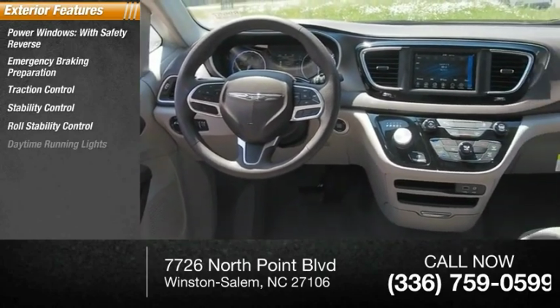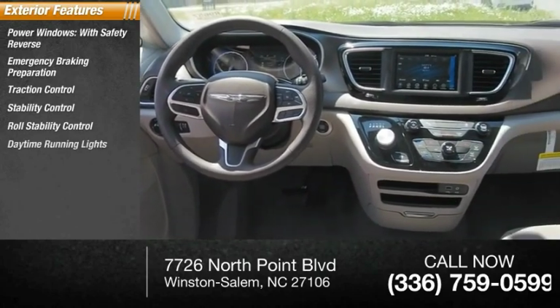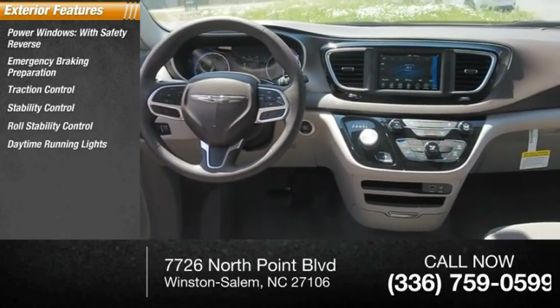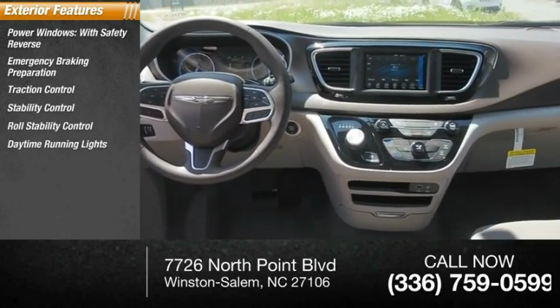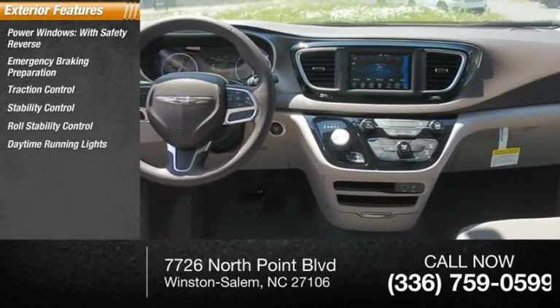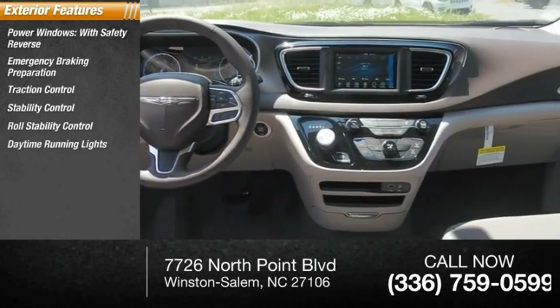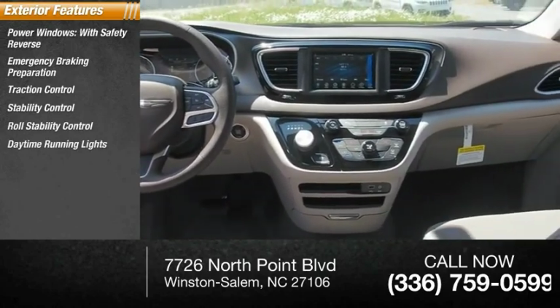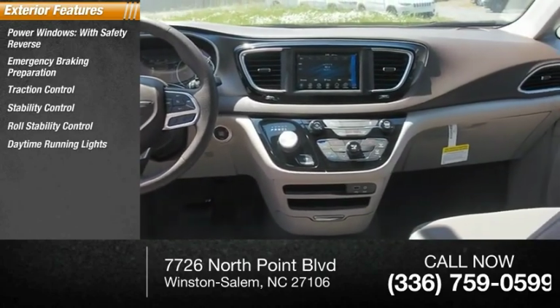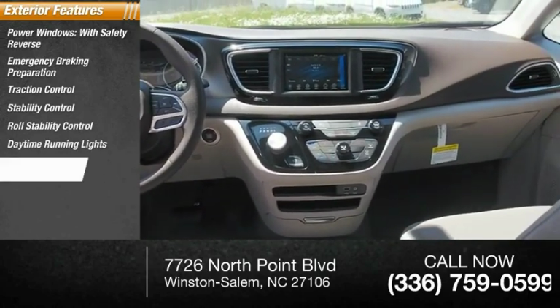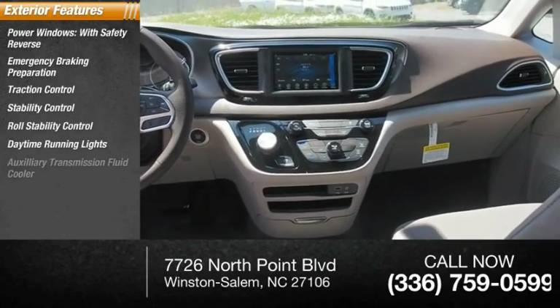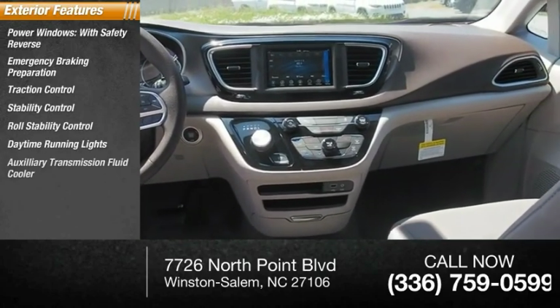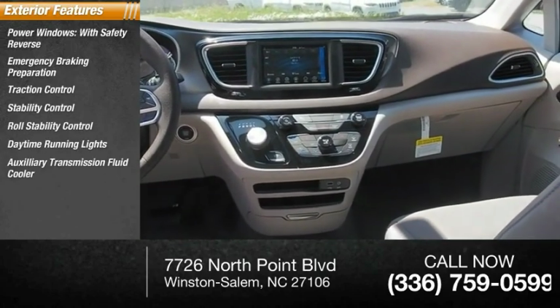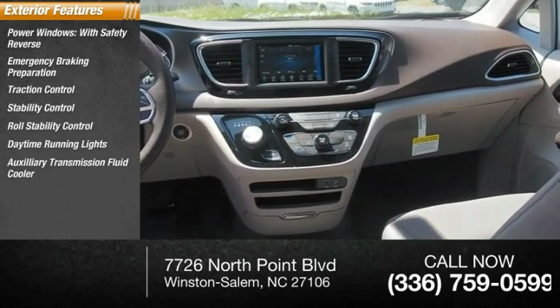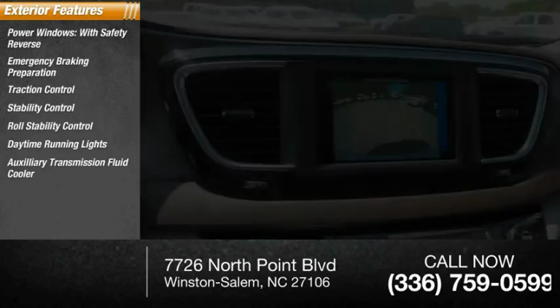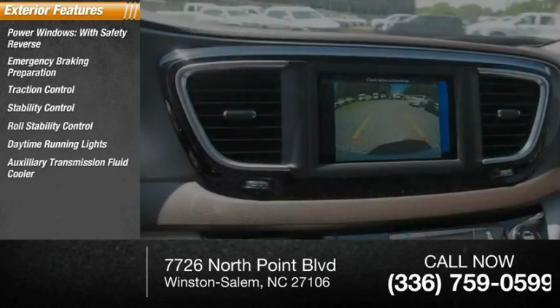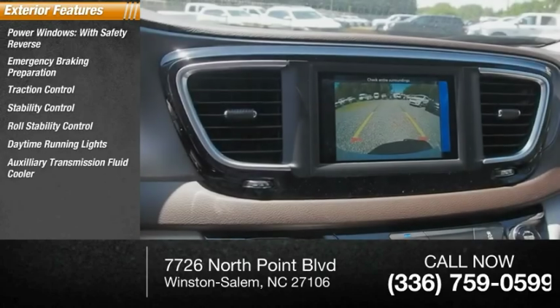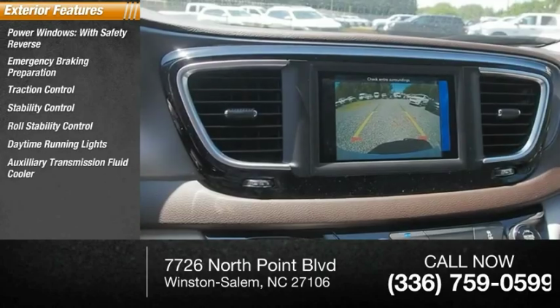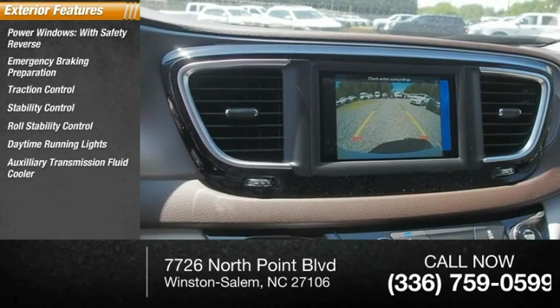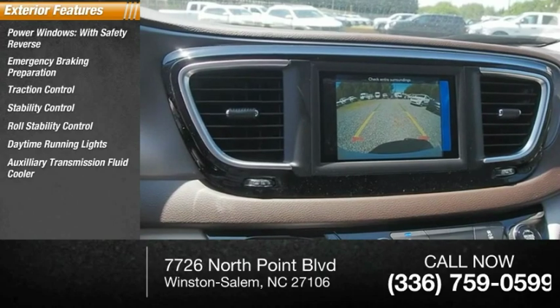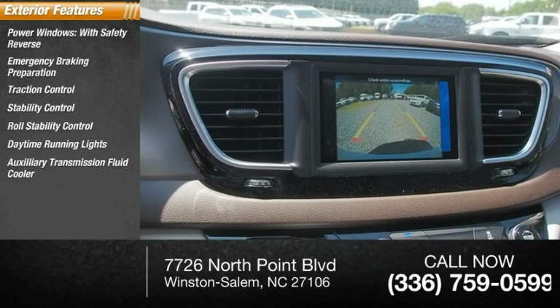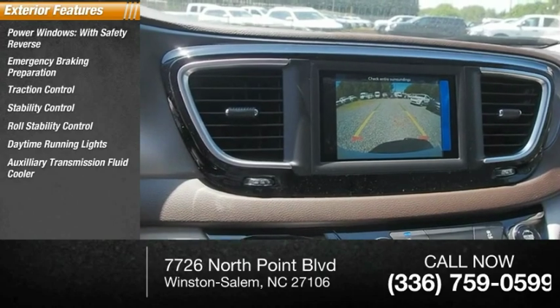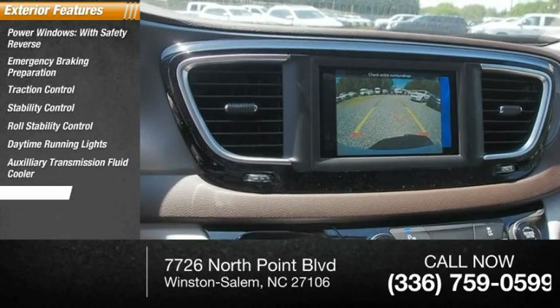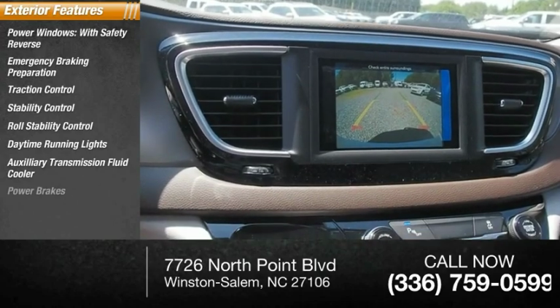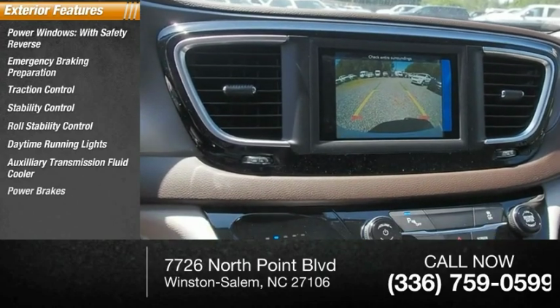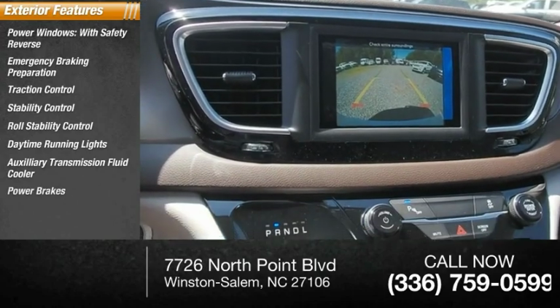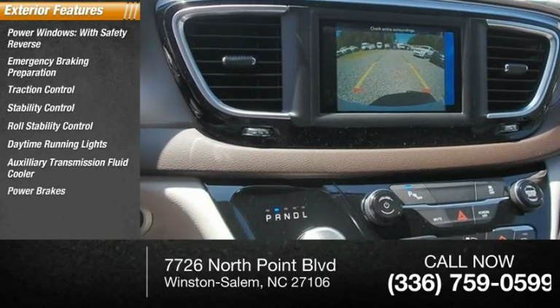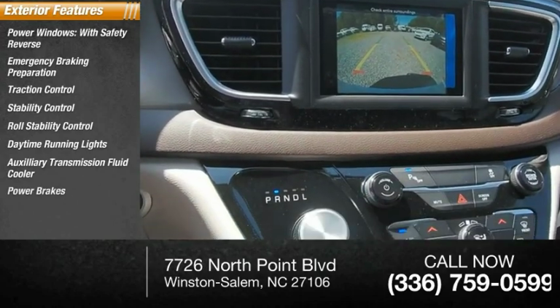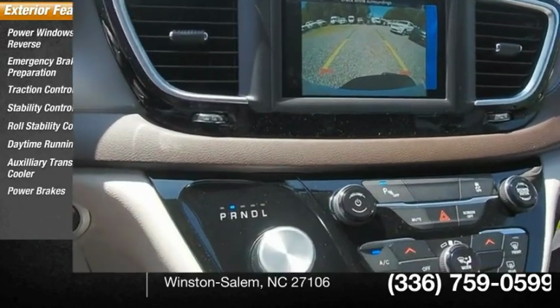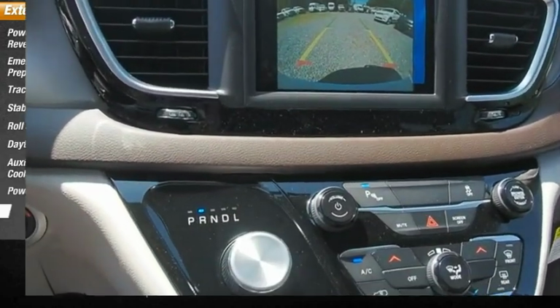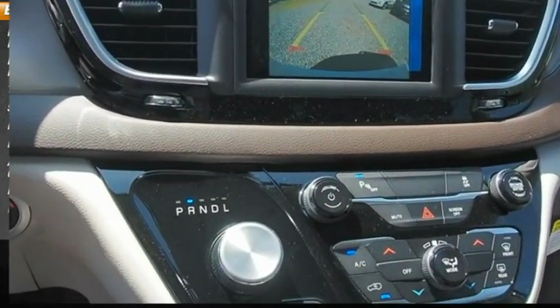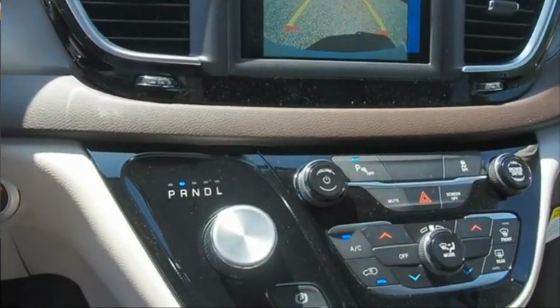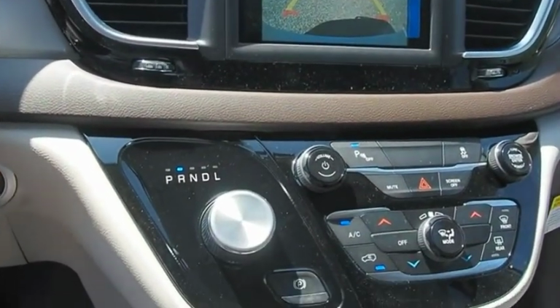Daytime running lights, auxiliary transmission fluid cooler, power brakes, and braking assist.